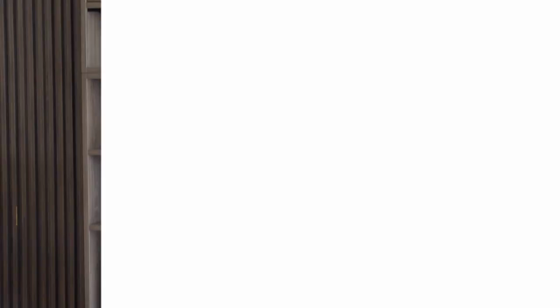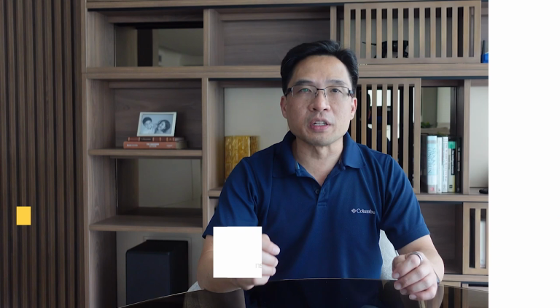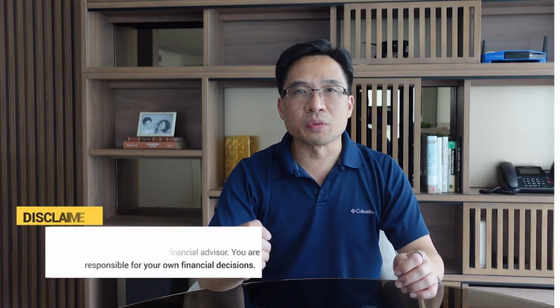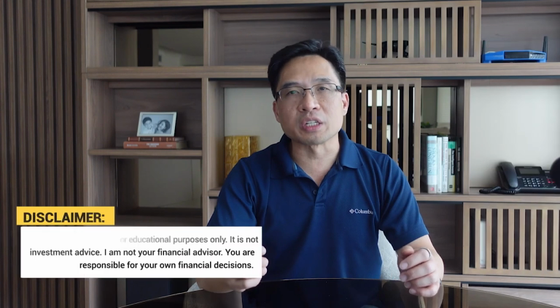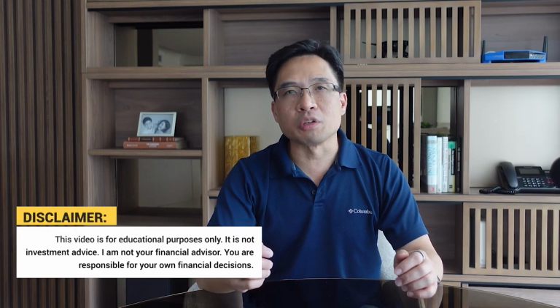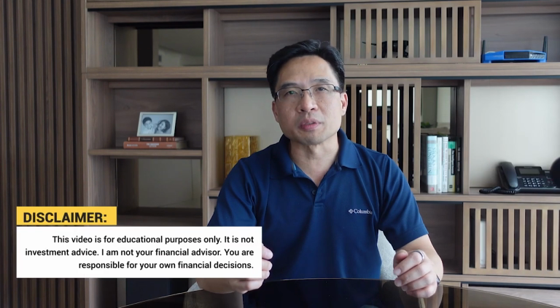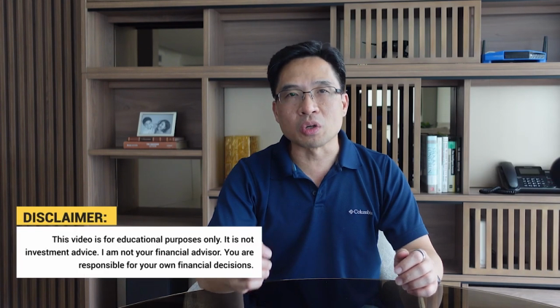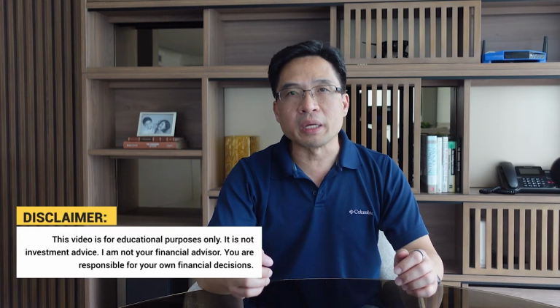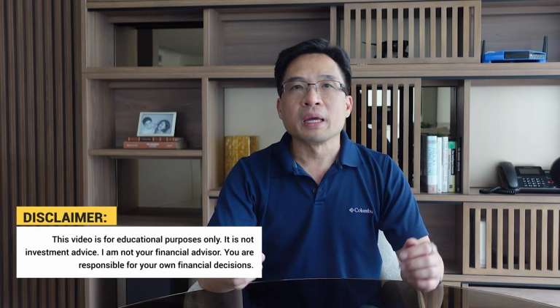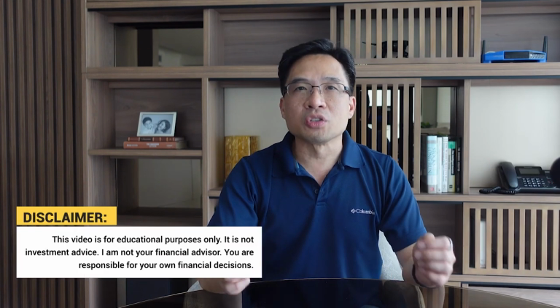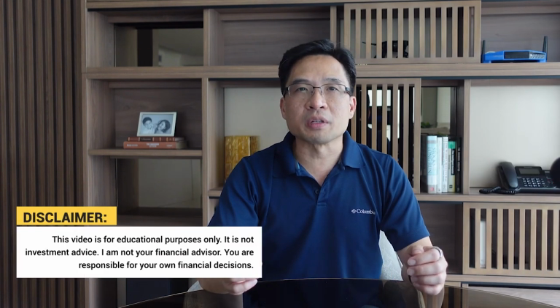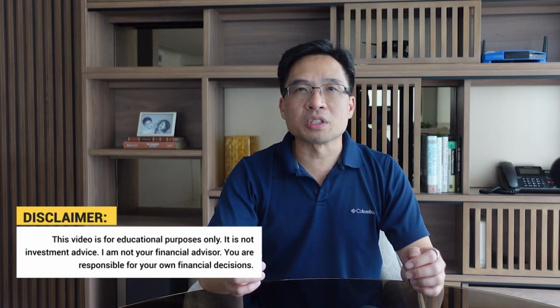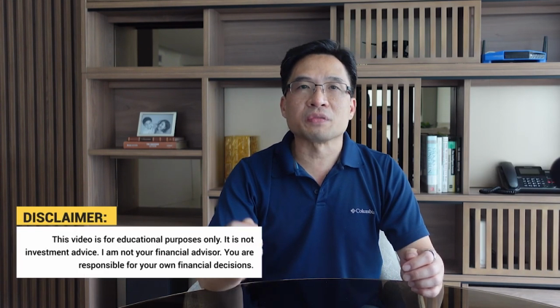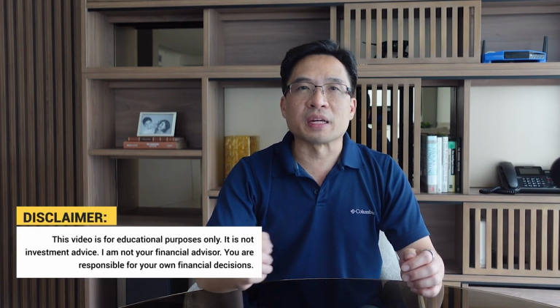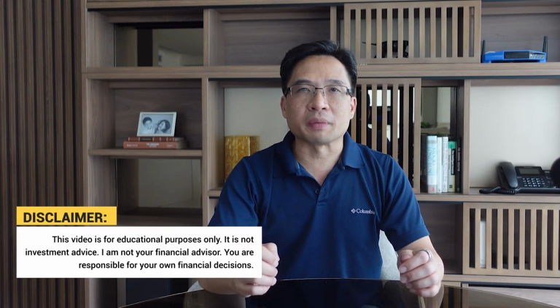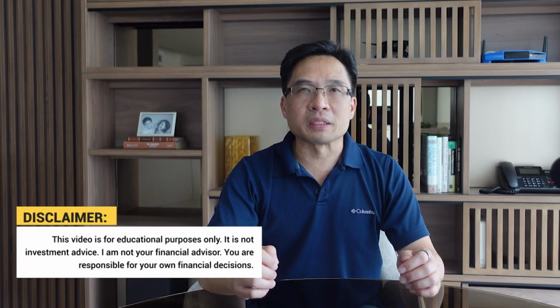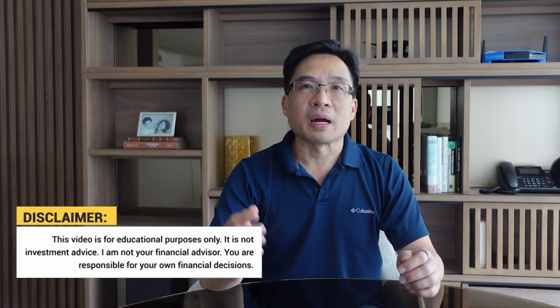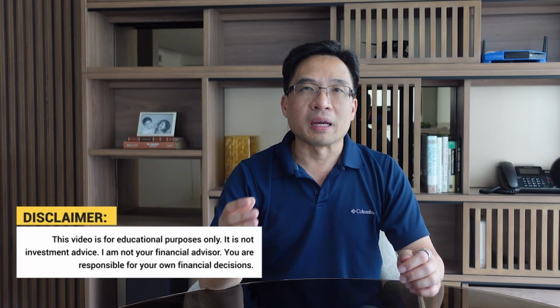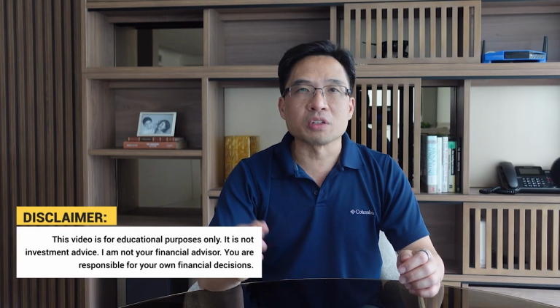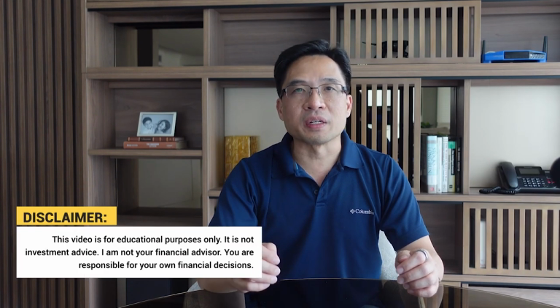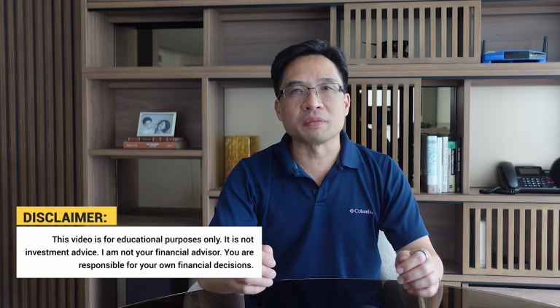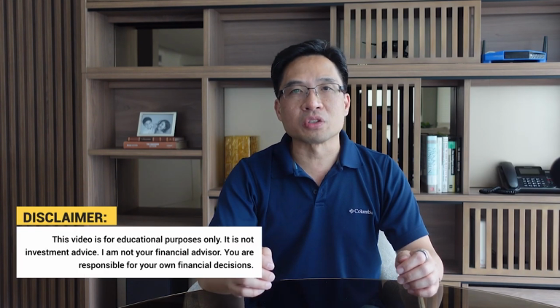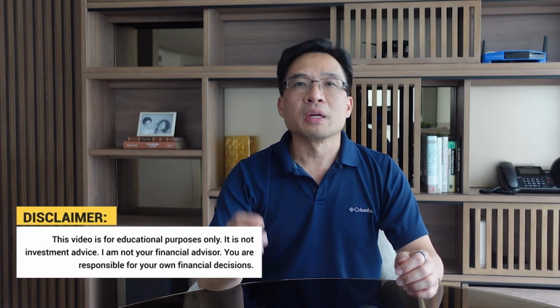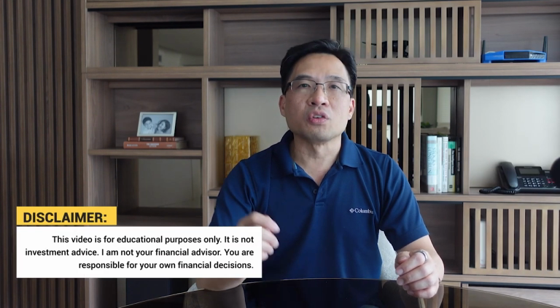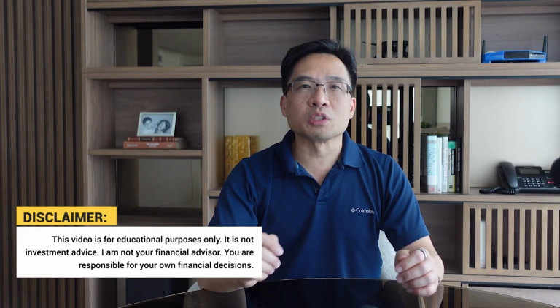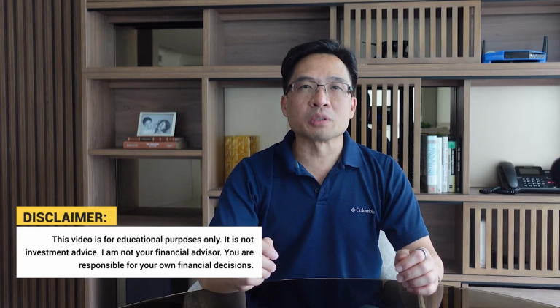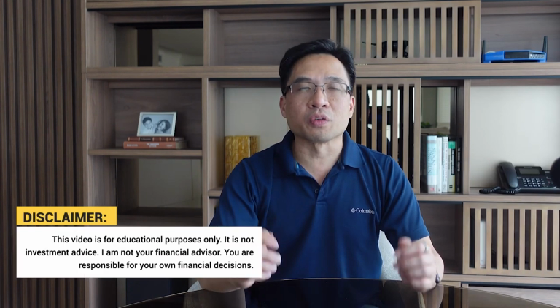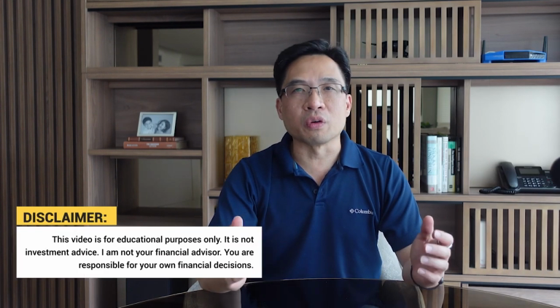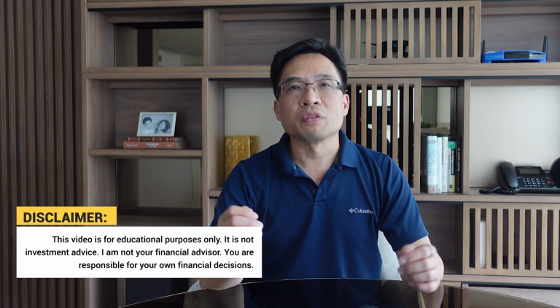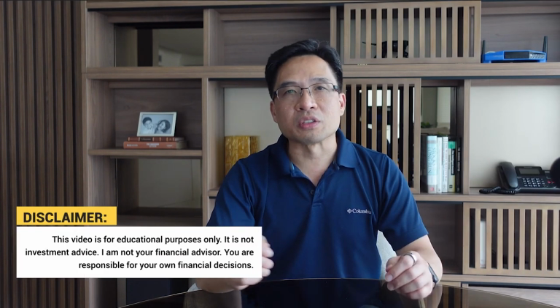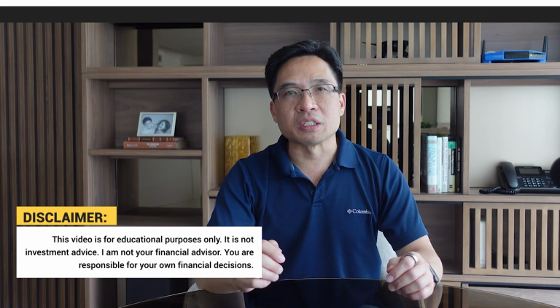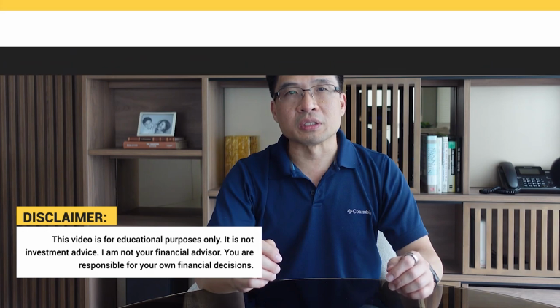This video is for educational purposes only and should not be considered financial advice. I am not your financial advisor and you are responsible for your own financial decisions.